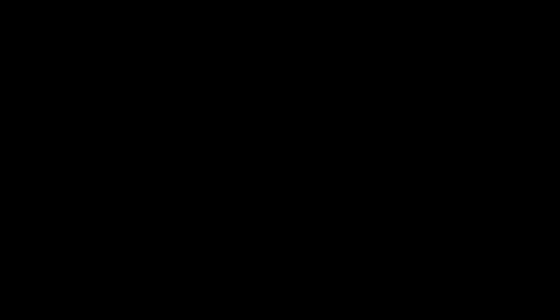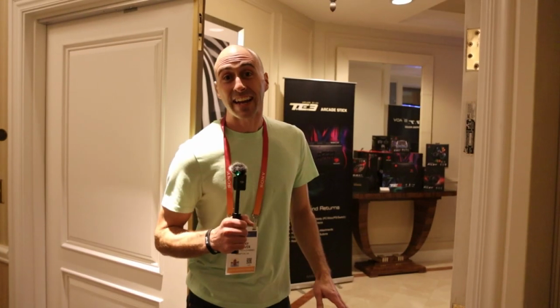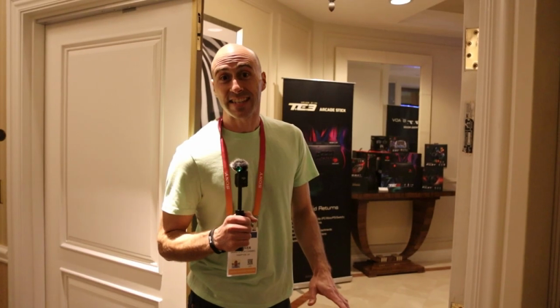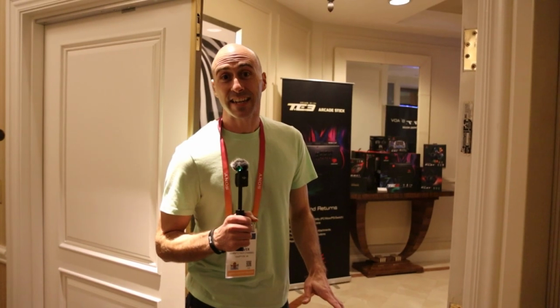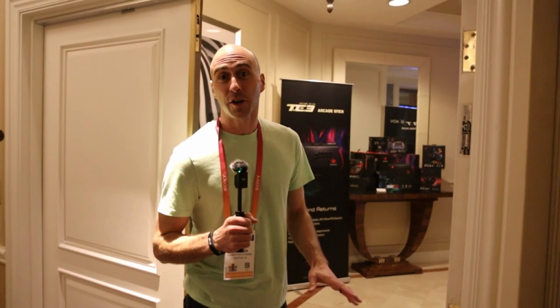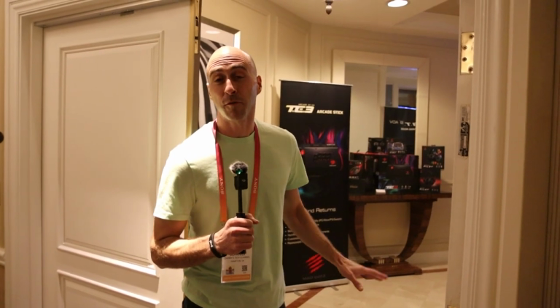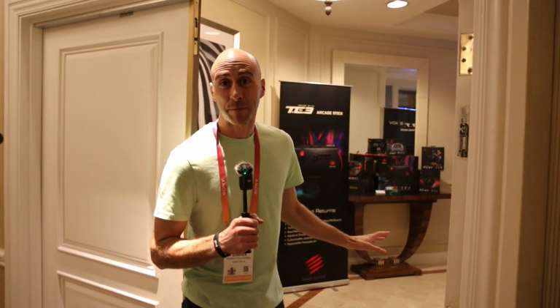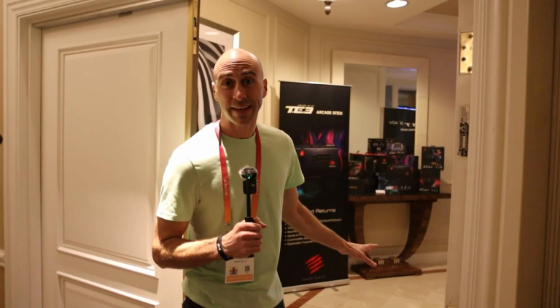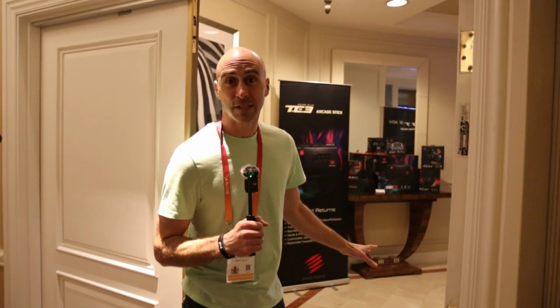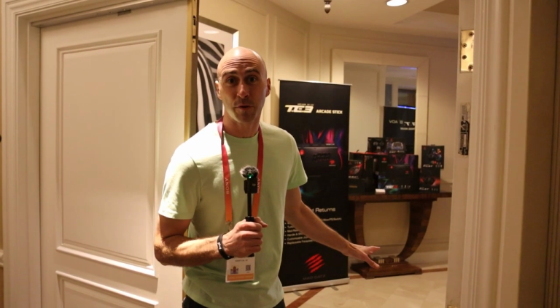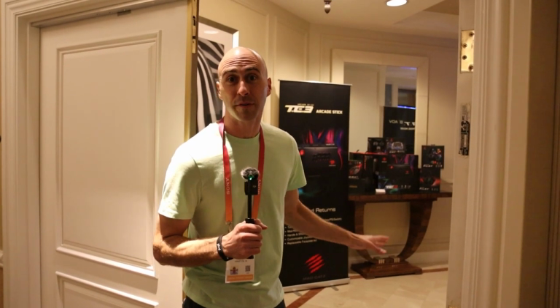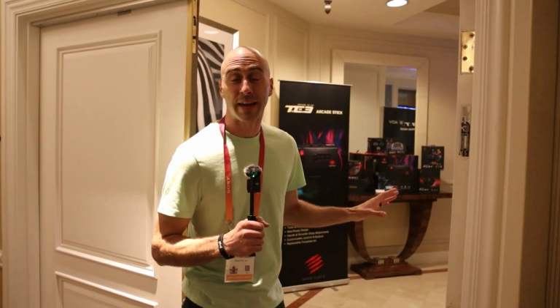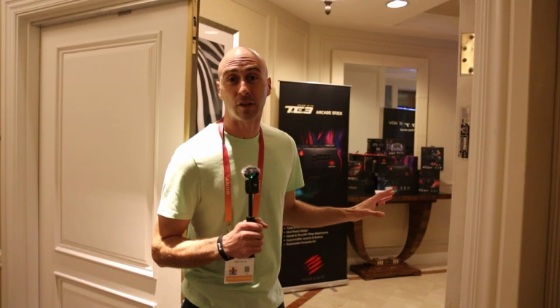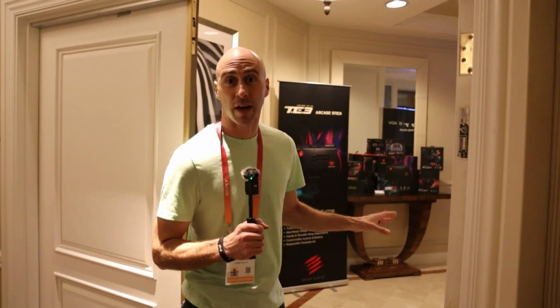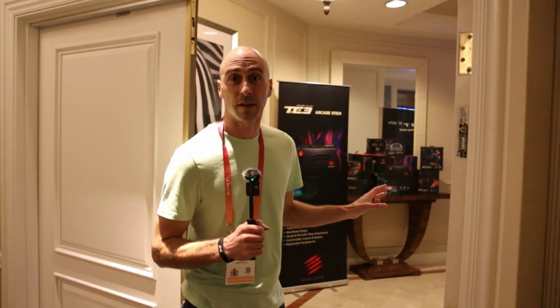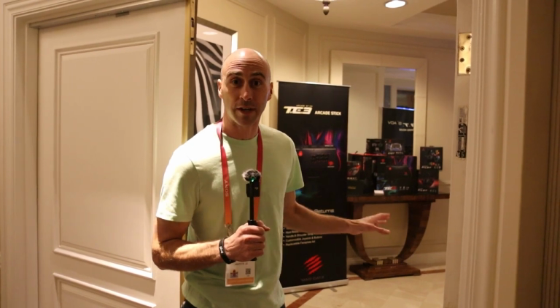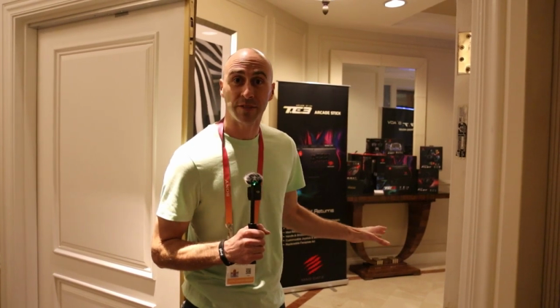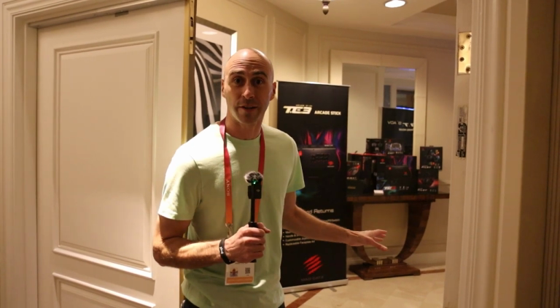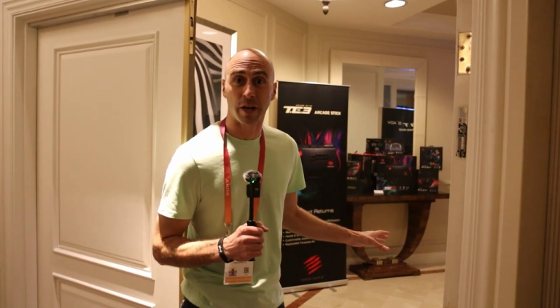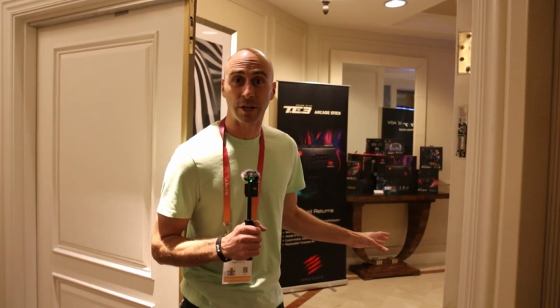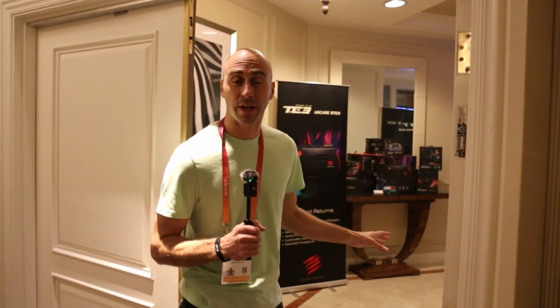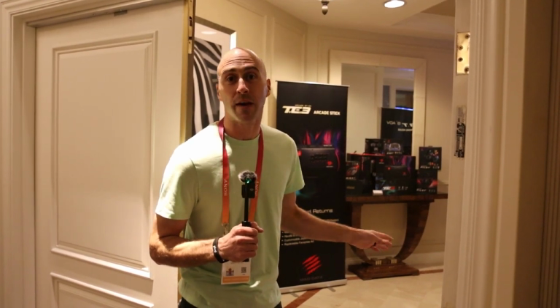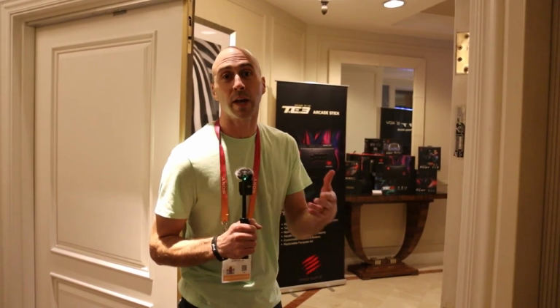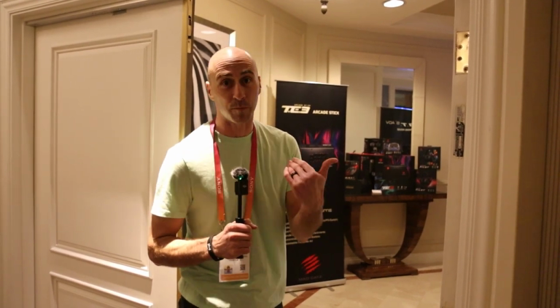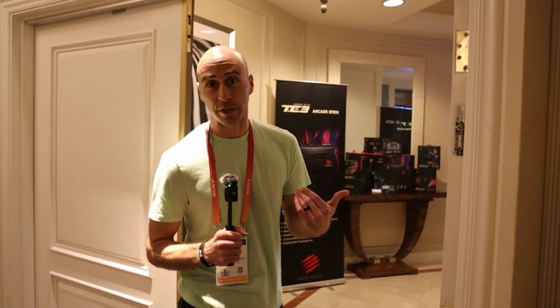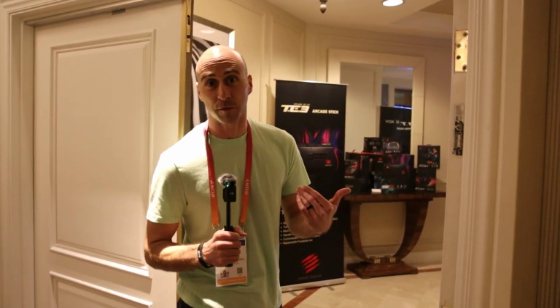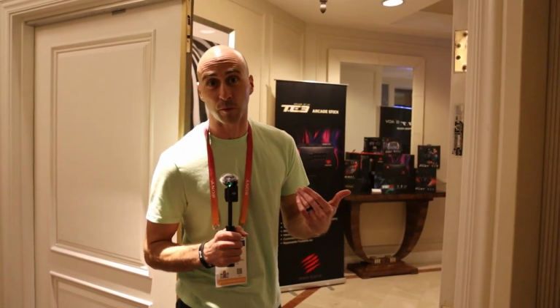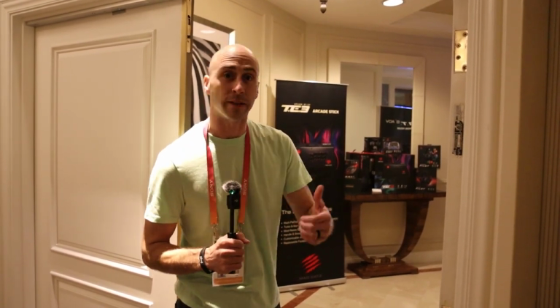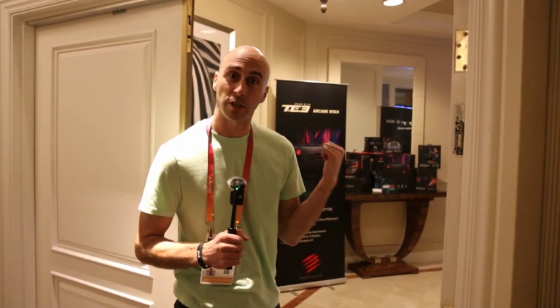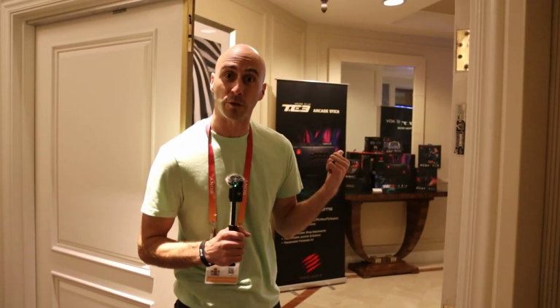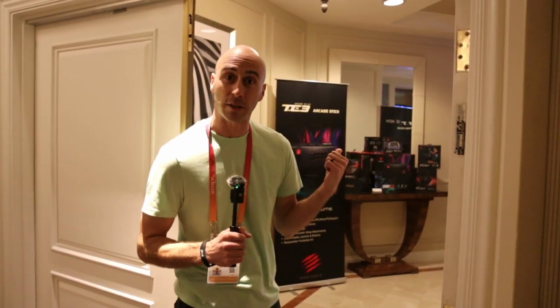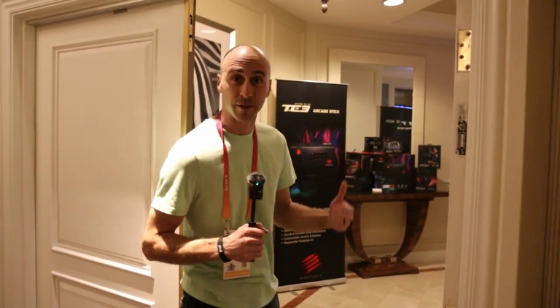Hey guys, Danny here. I'm over at the Madcatz booth. They have a lot of items in here that I want to check out and I'll bring you along for the ride. So let's go take a look.